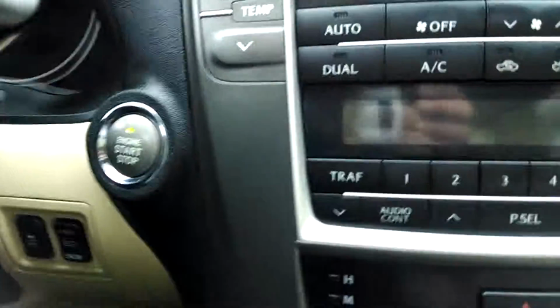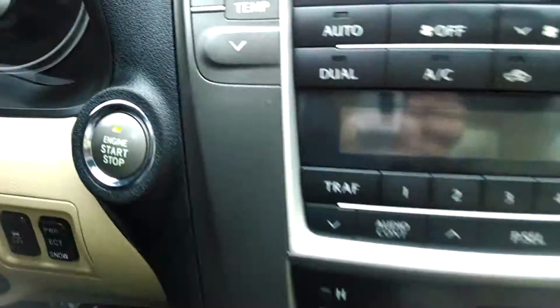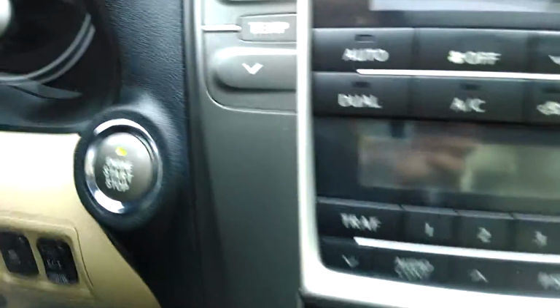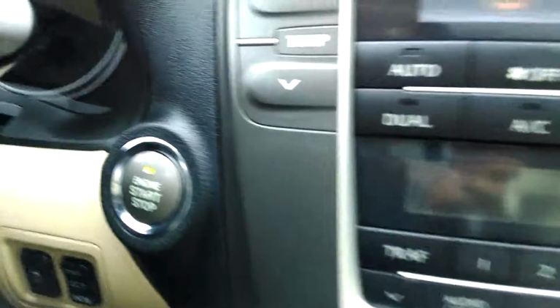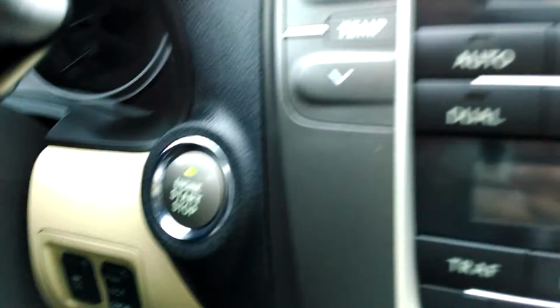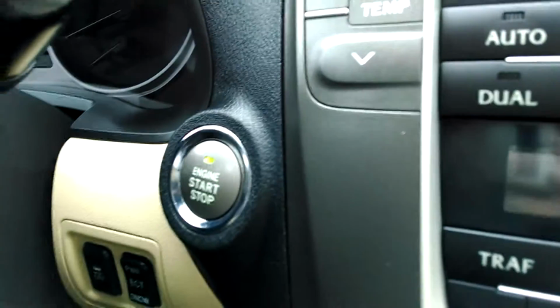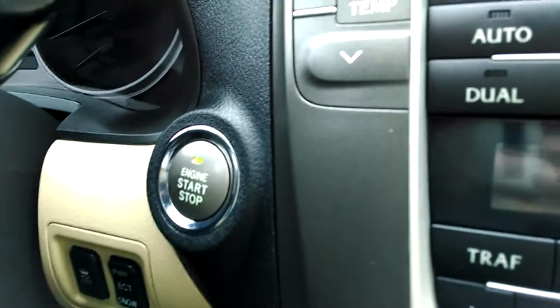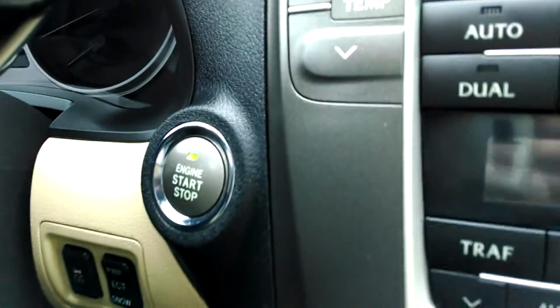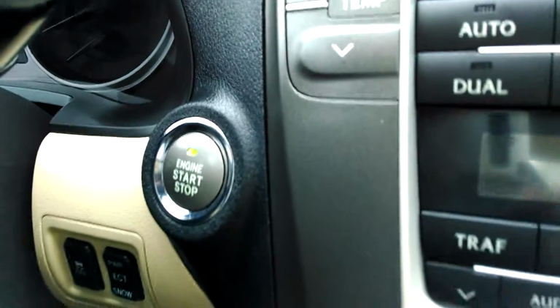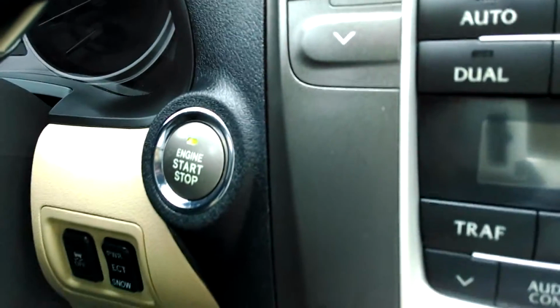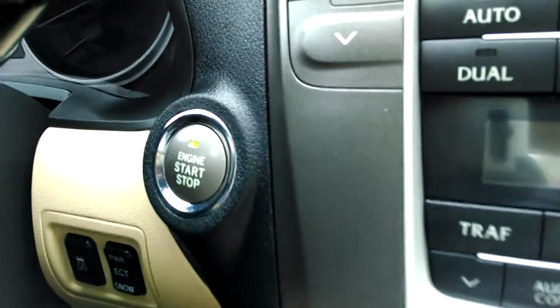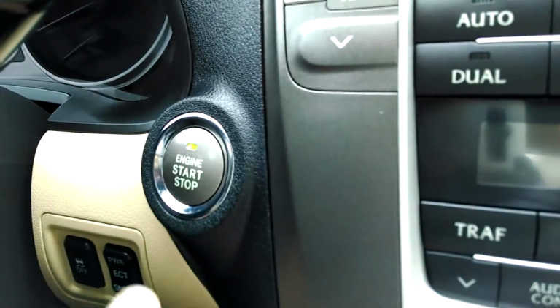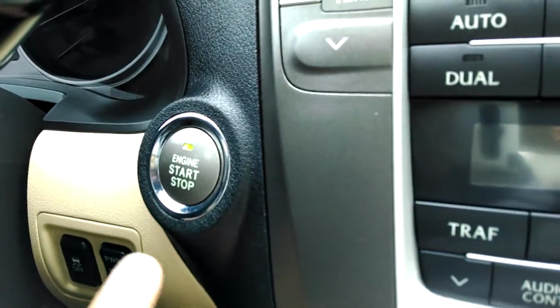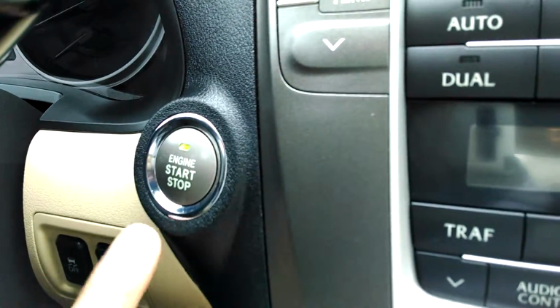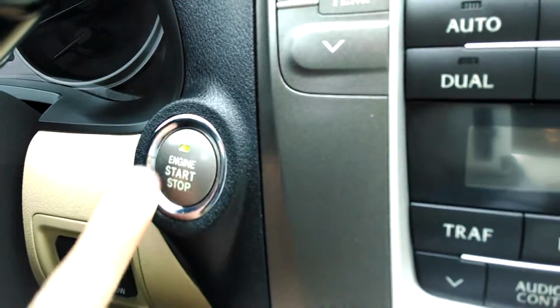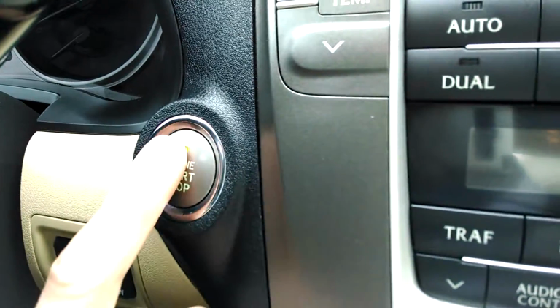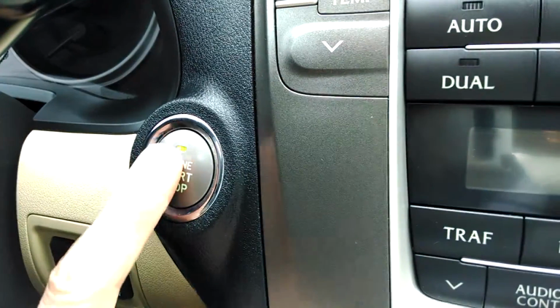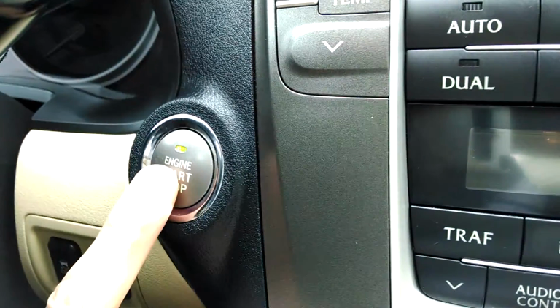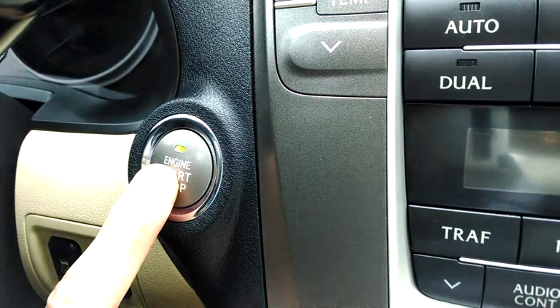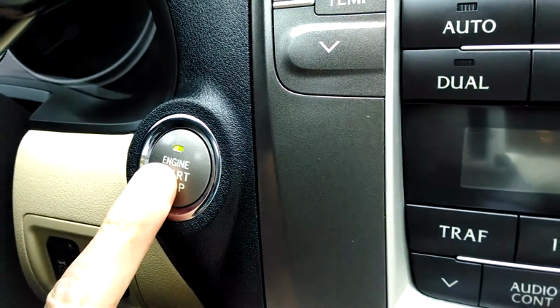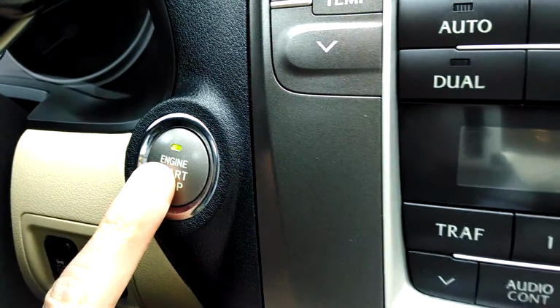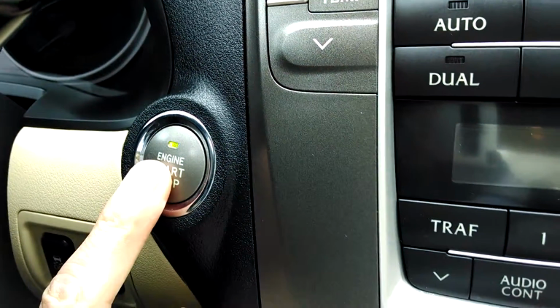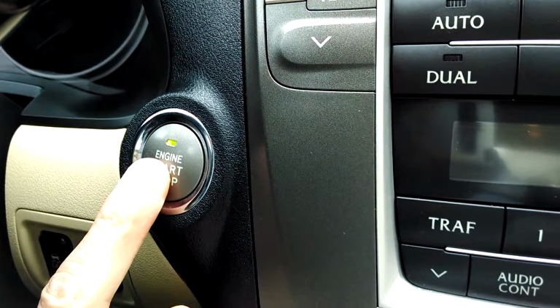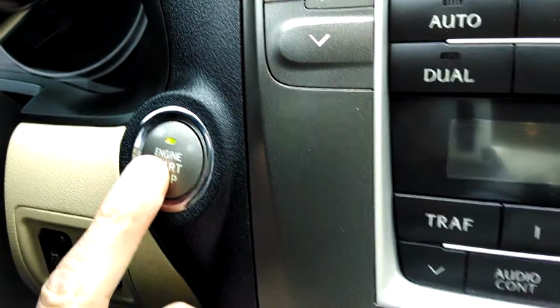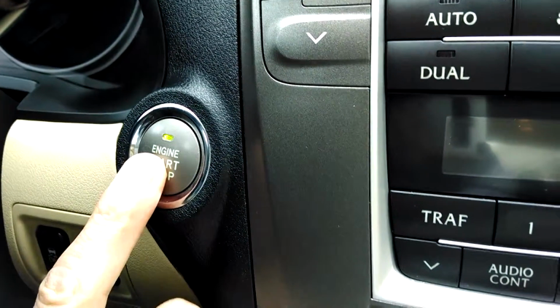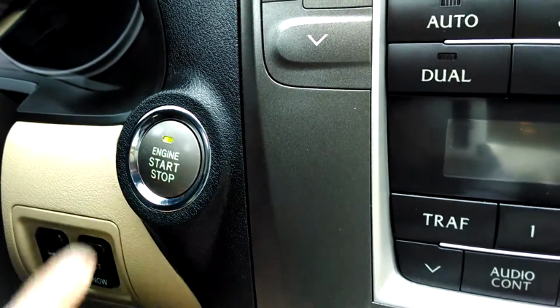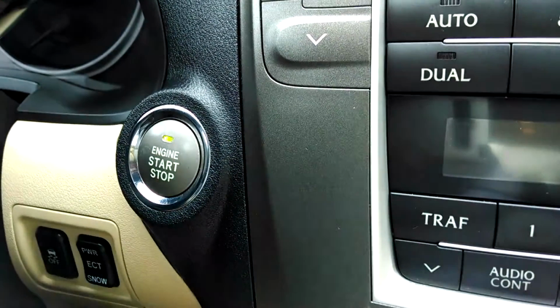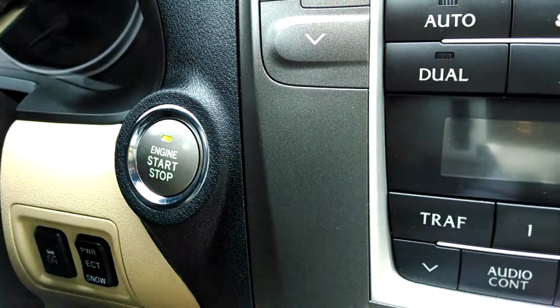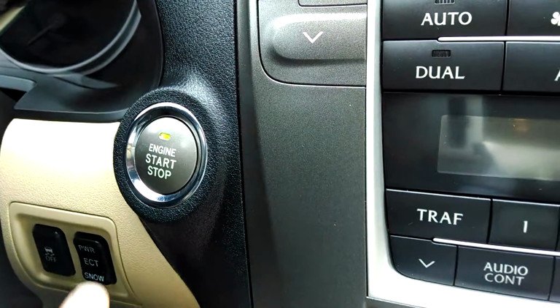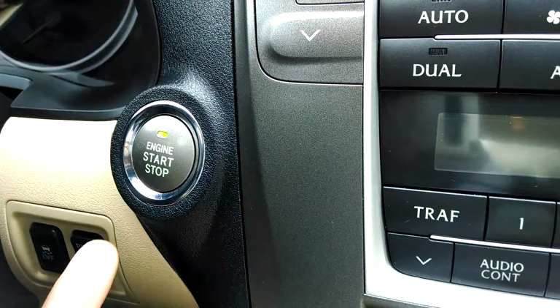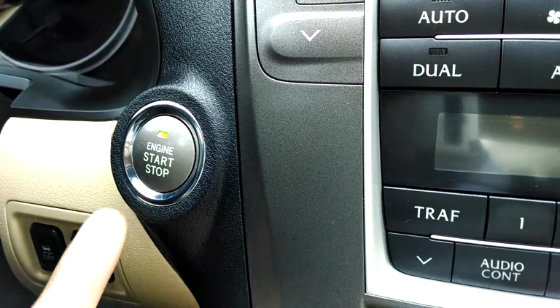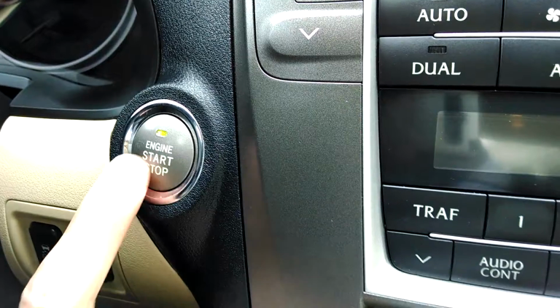Put my foot on the brake. You see the start stop button is green and I just tap it. I don't have to hold it in.